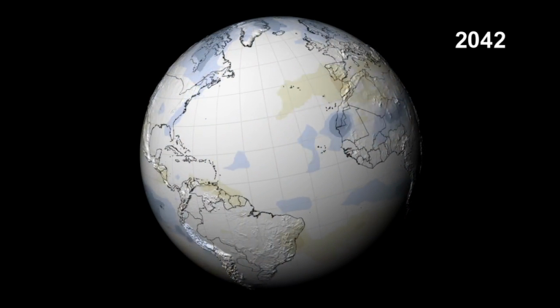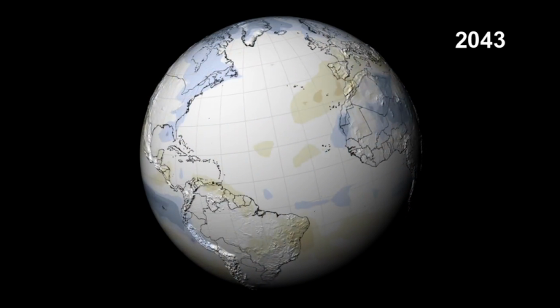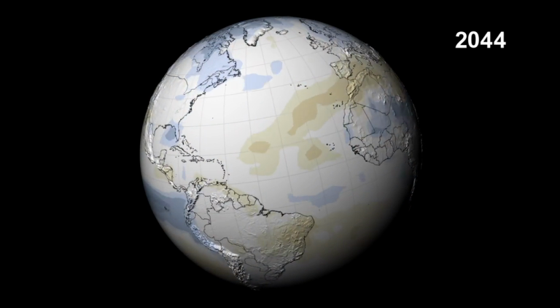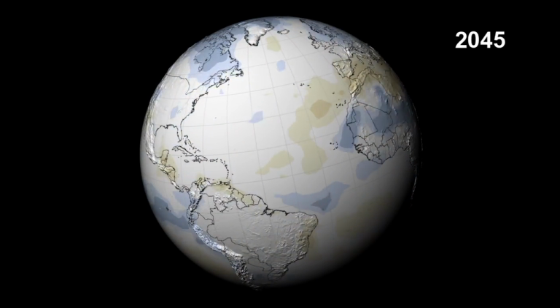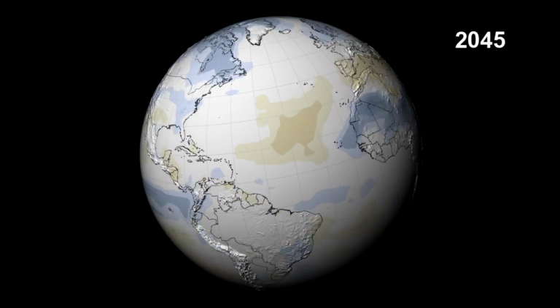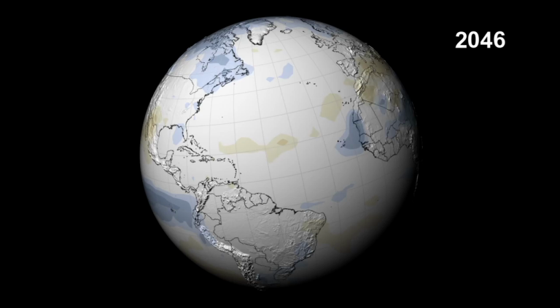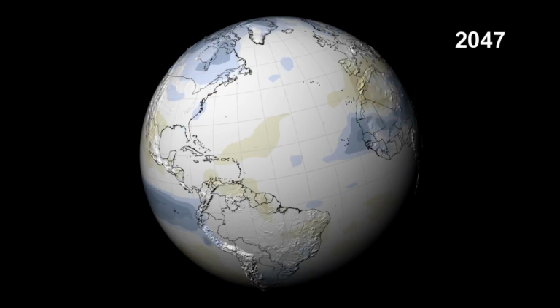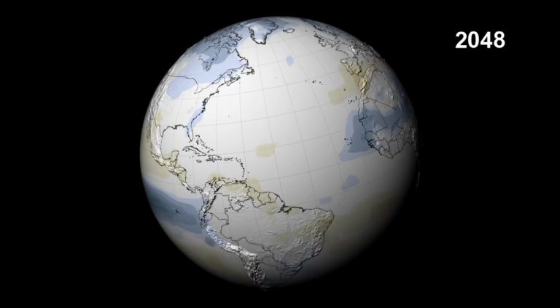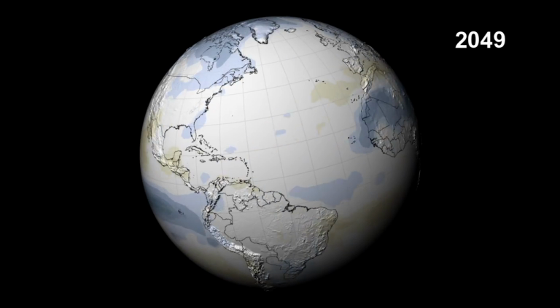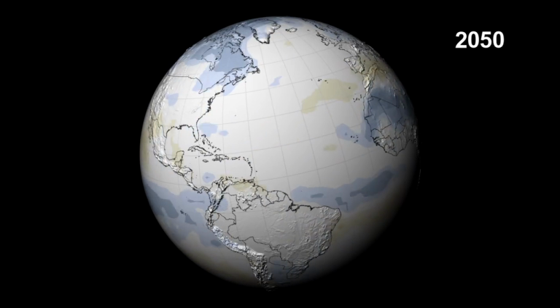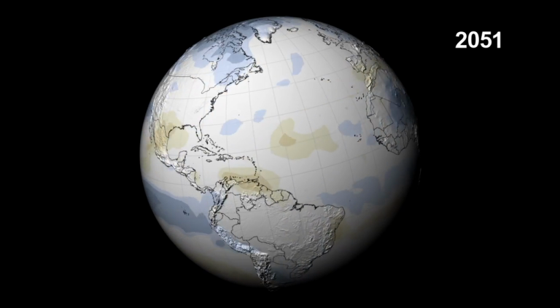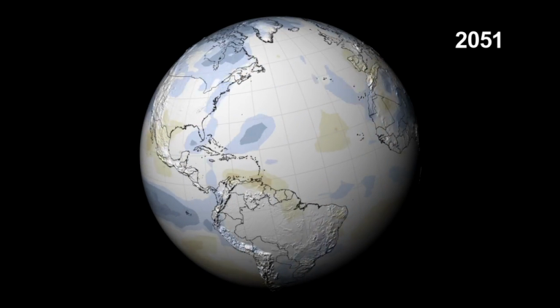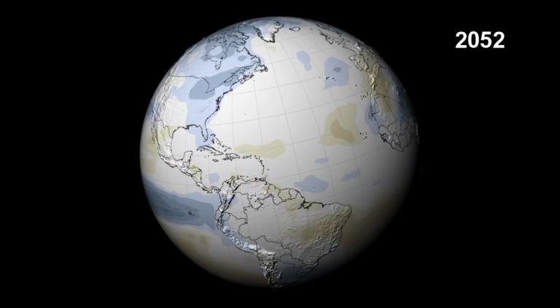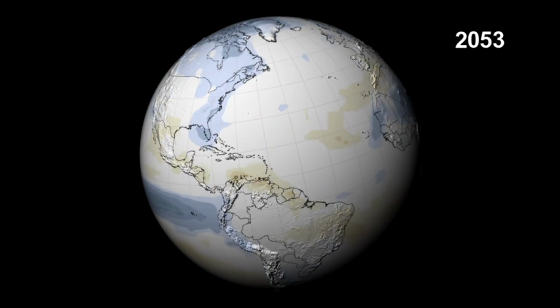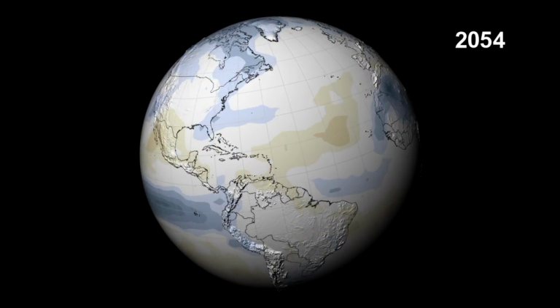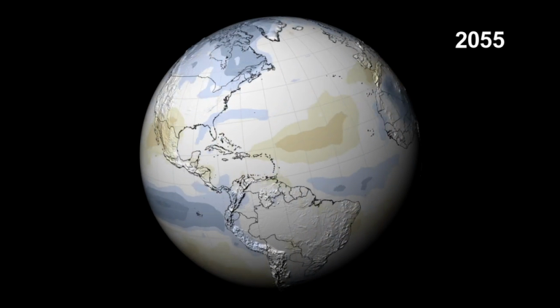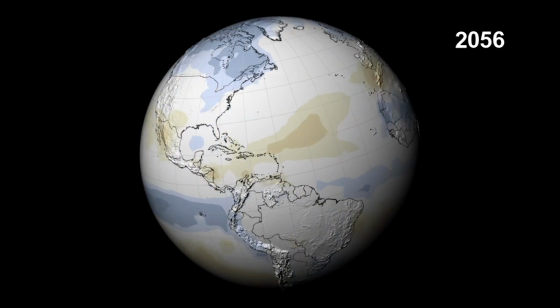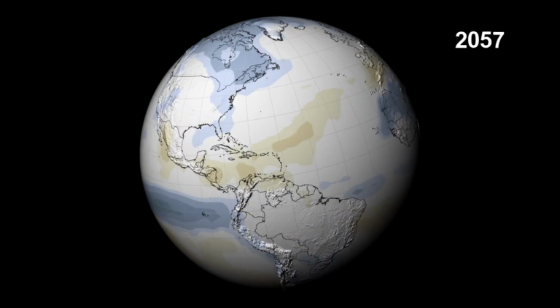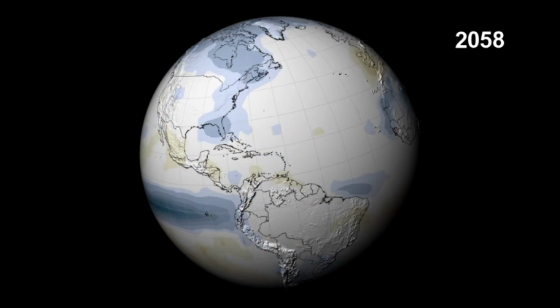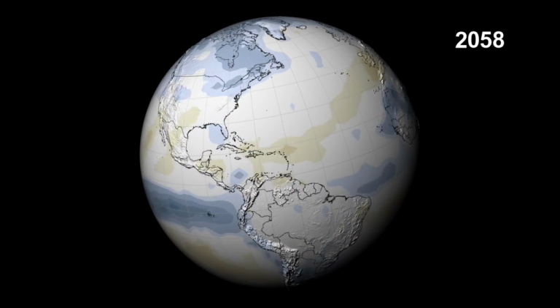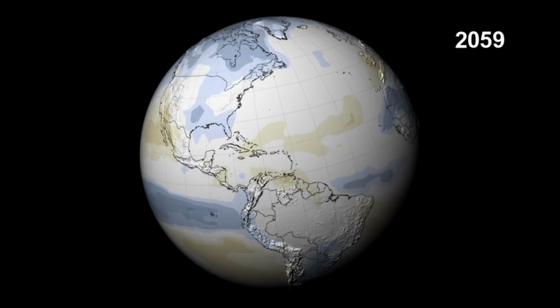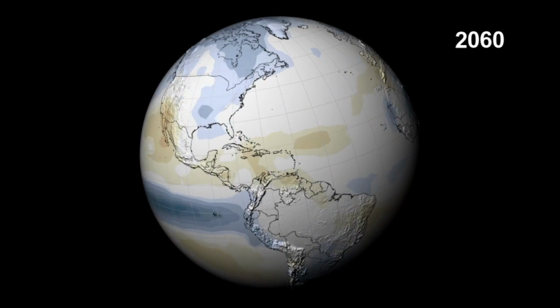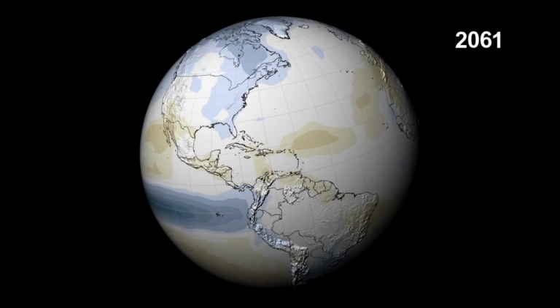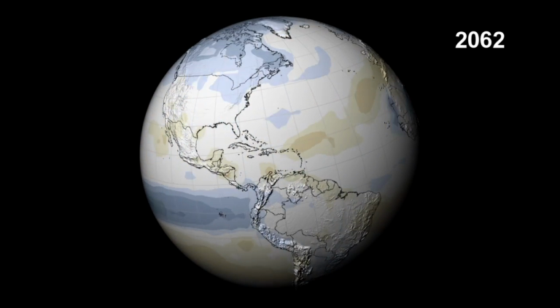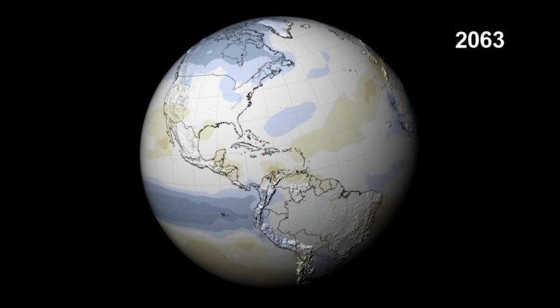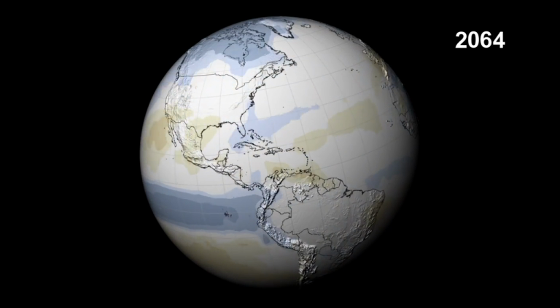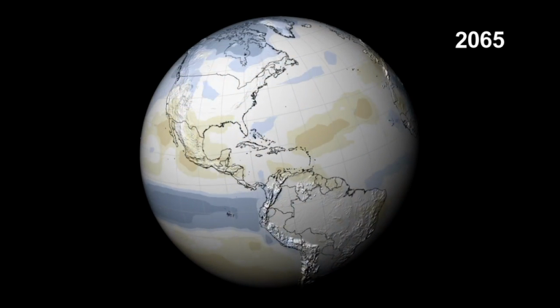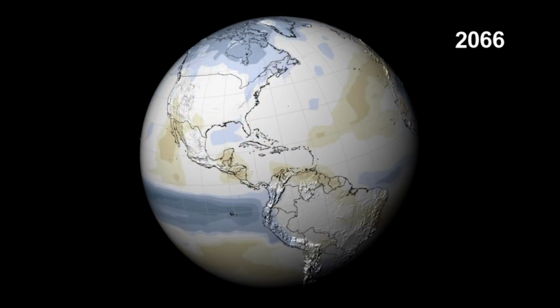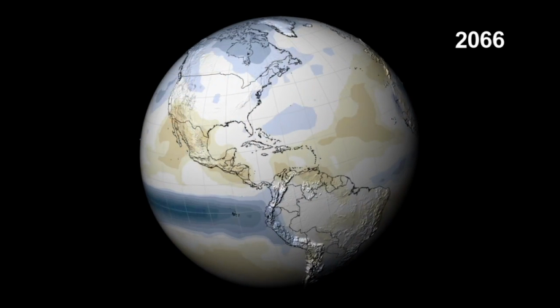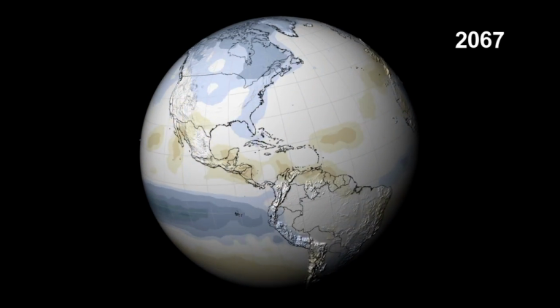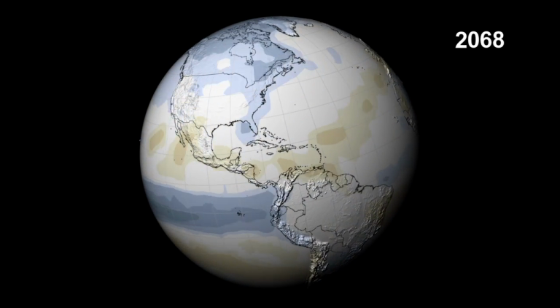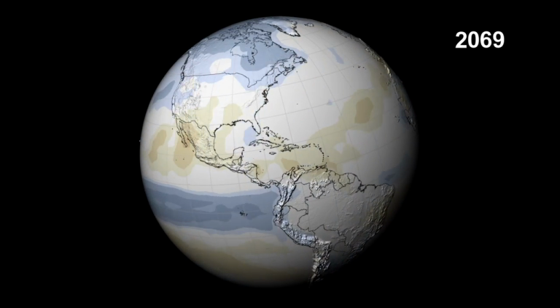For North America, the models indicate more precipitation in the north and less in the south.